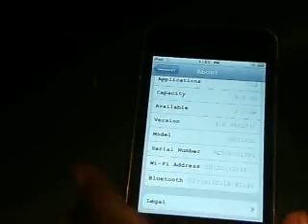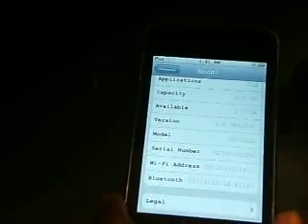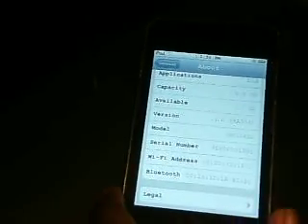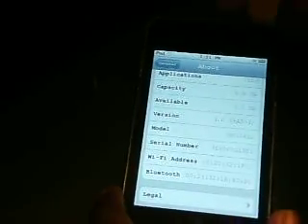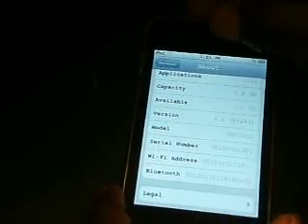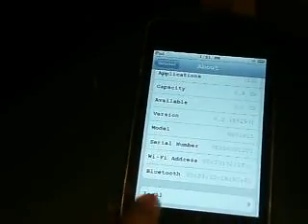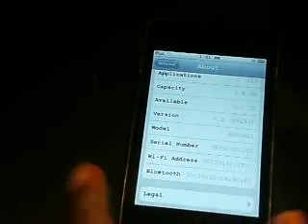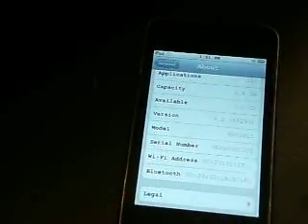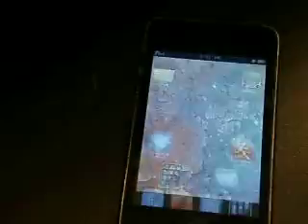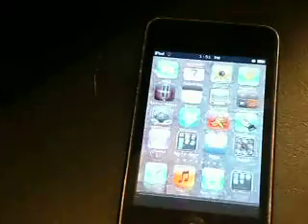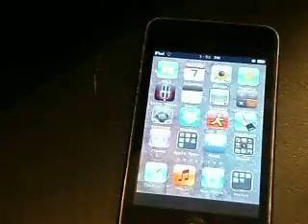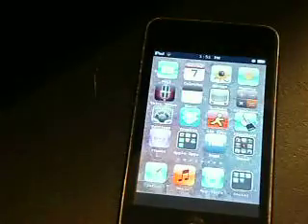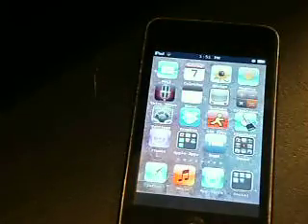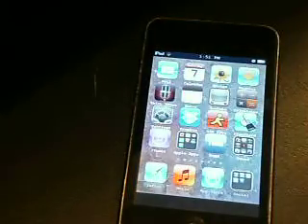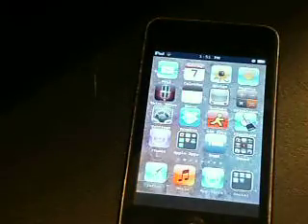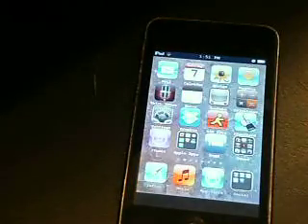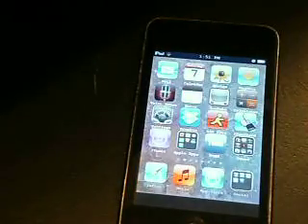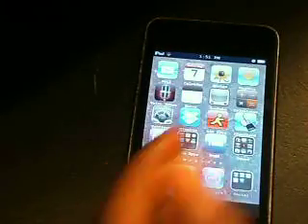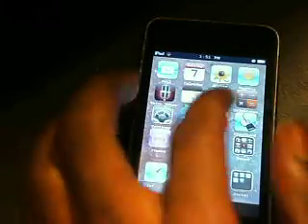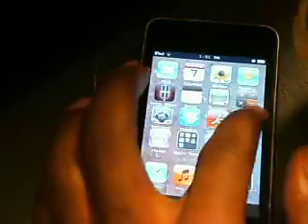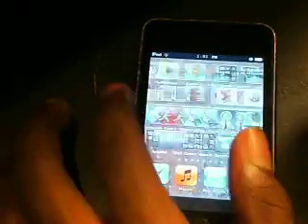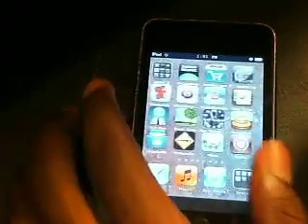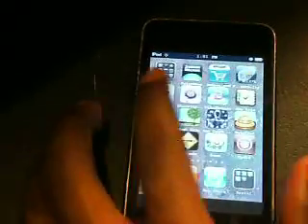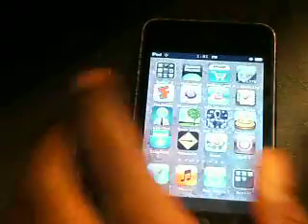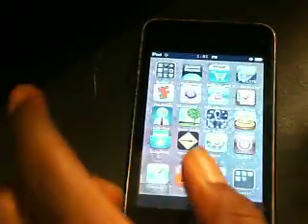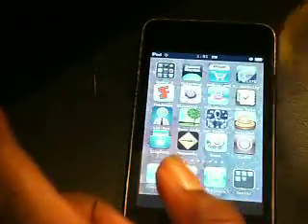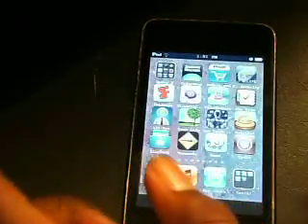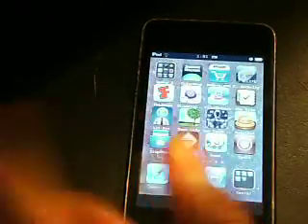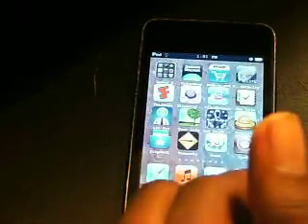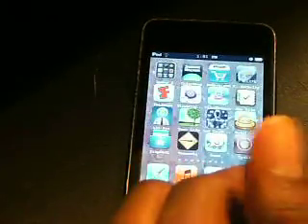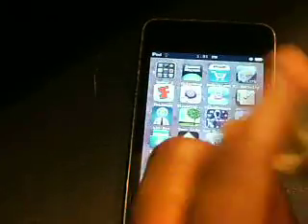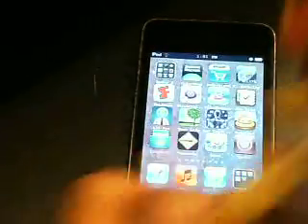Hope you guys jailbreak your iPods. I was shocked when I found out about this — I still can't believe it. So jailbreakme.com — just slide it. Peace.